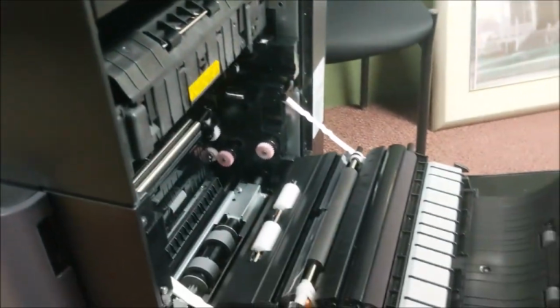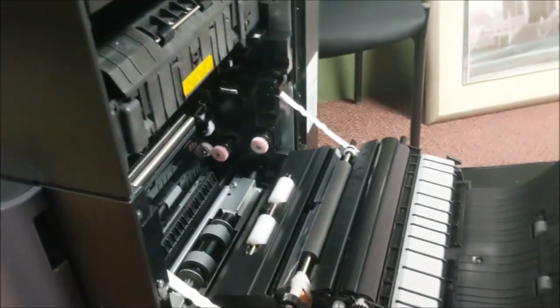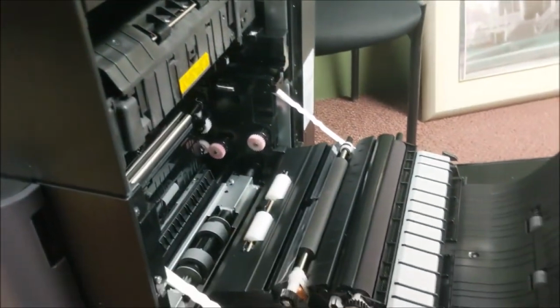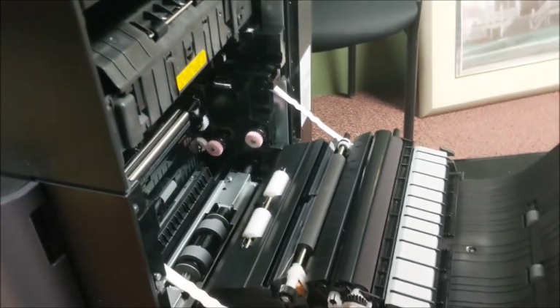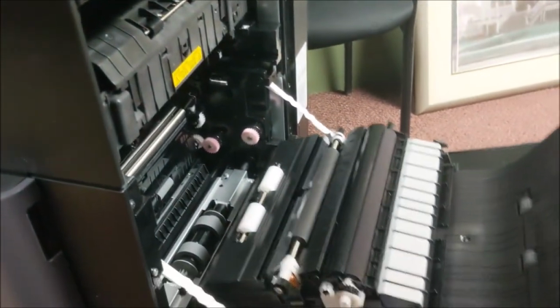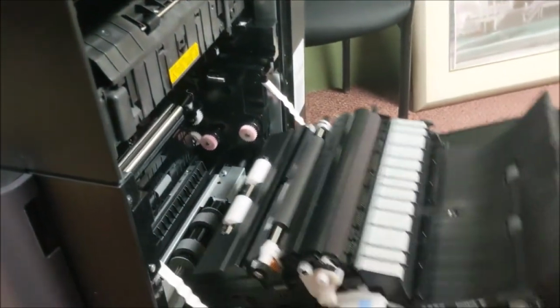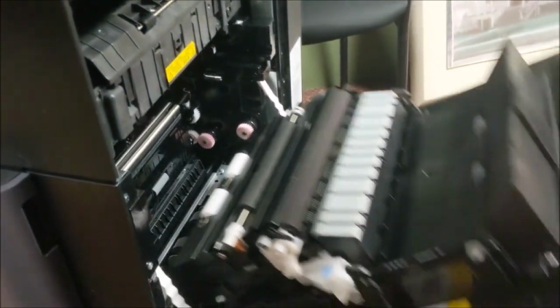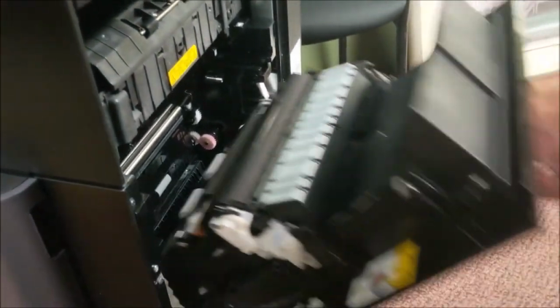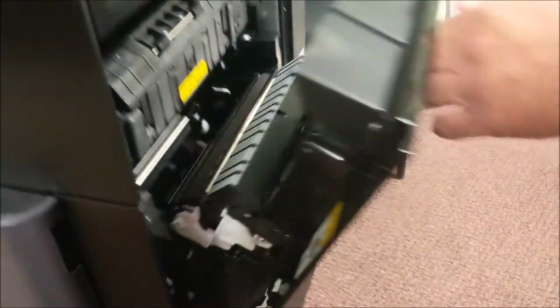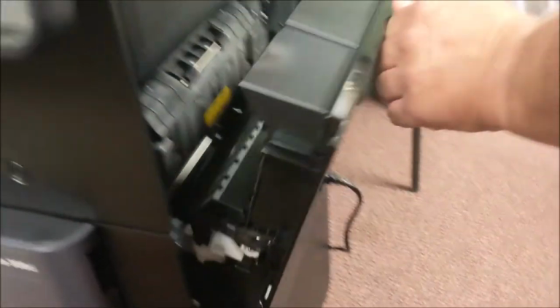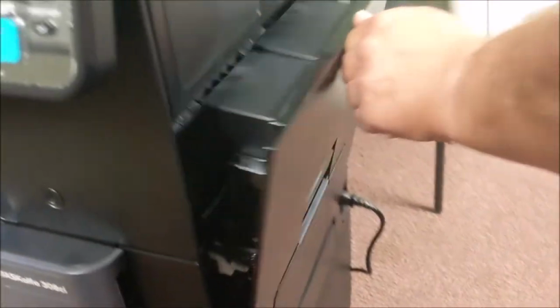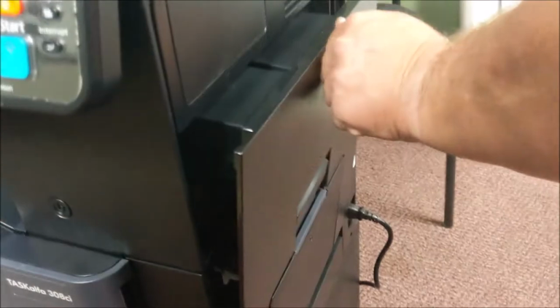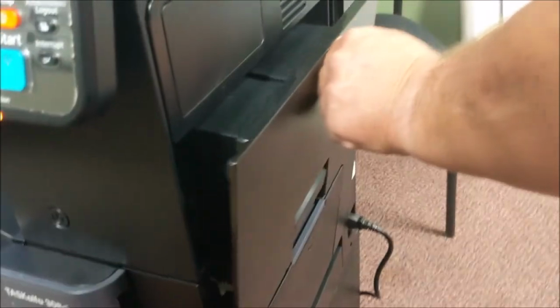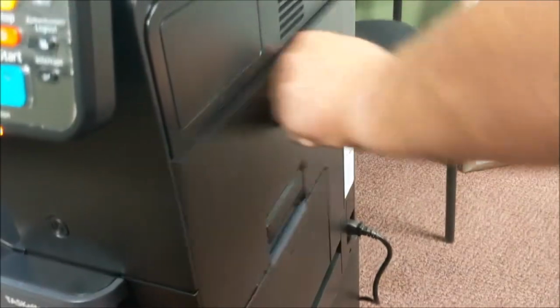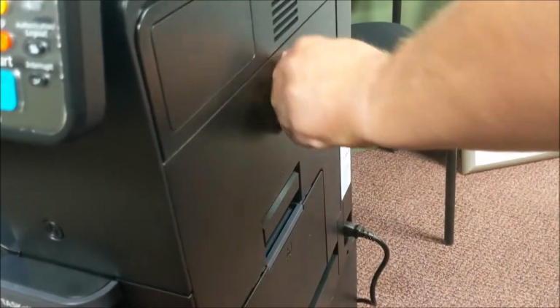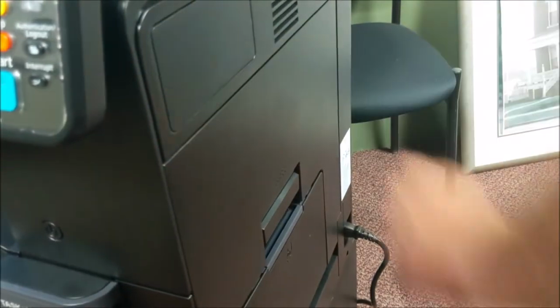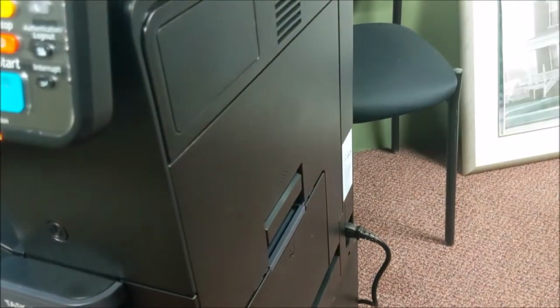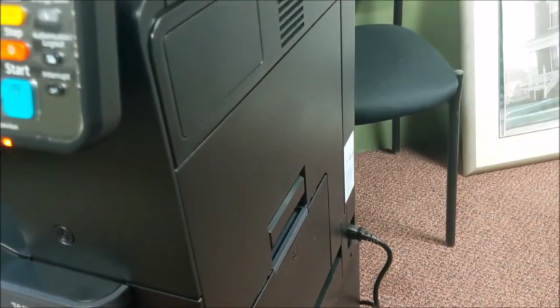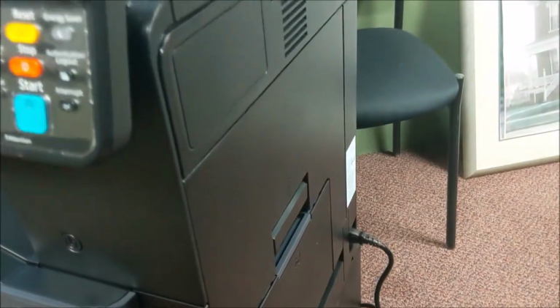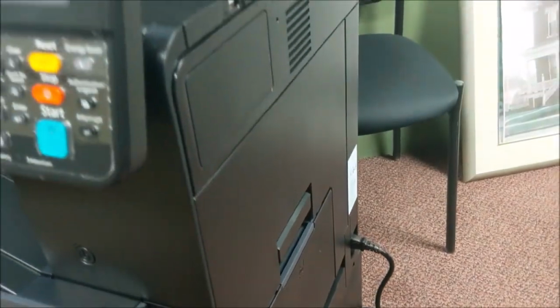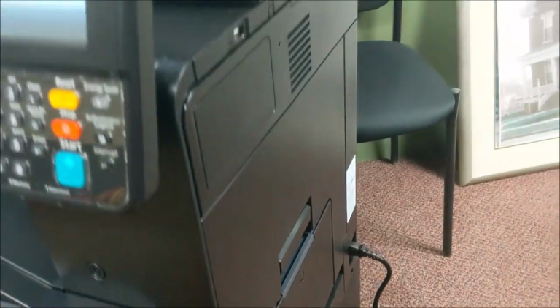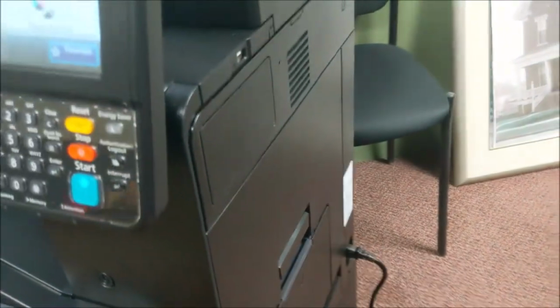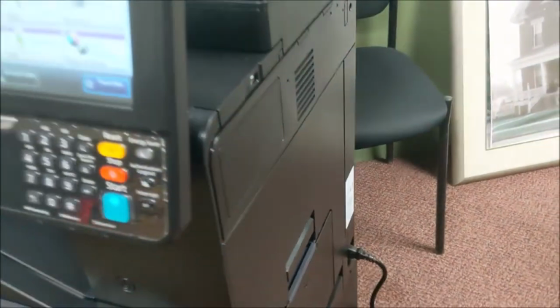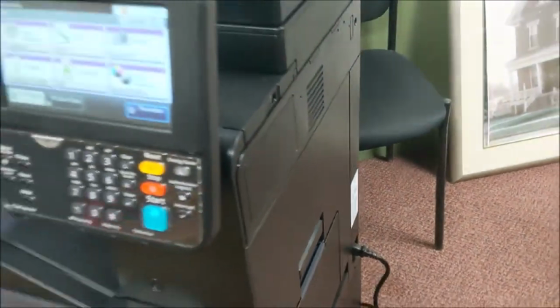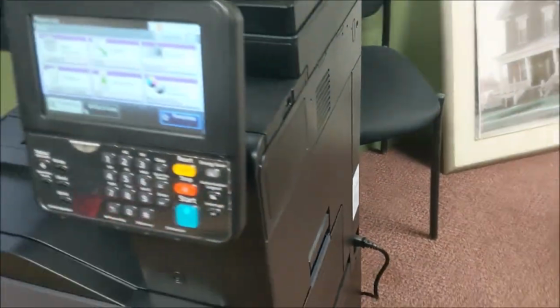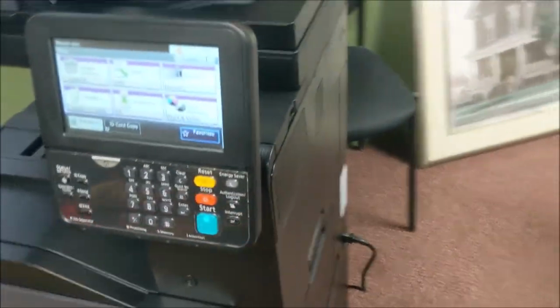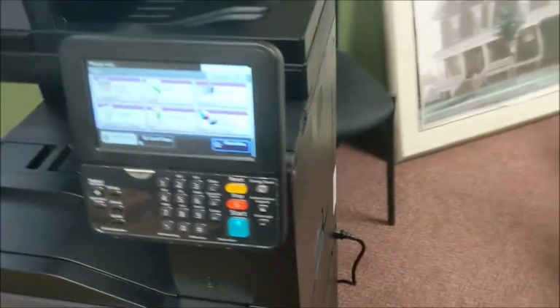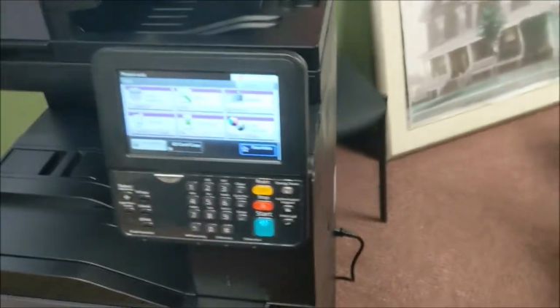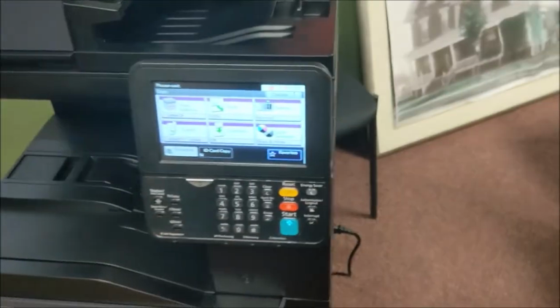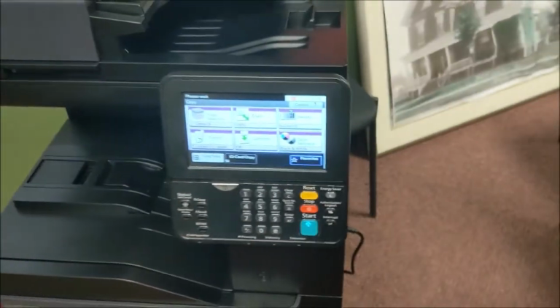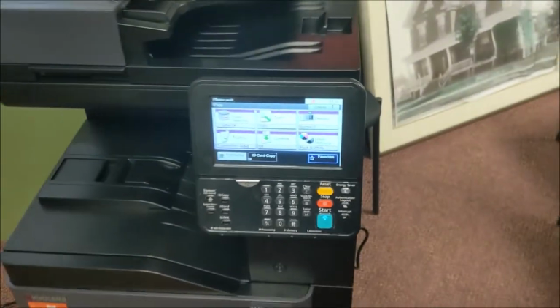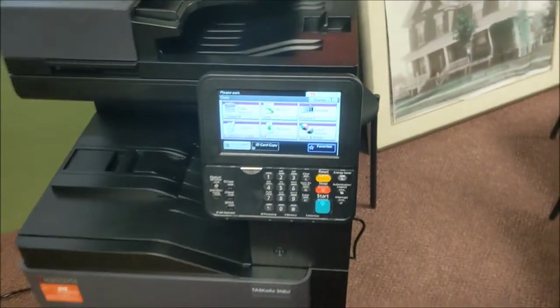Once you do remove the jam, firmly close it like such, and you've removed the jam in the center of the machine.